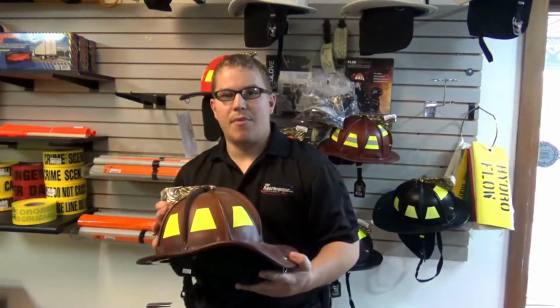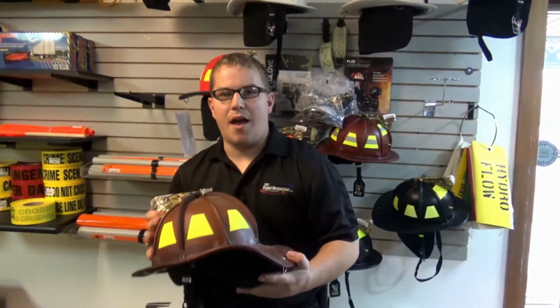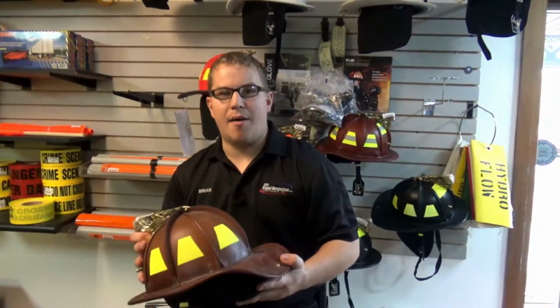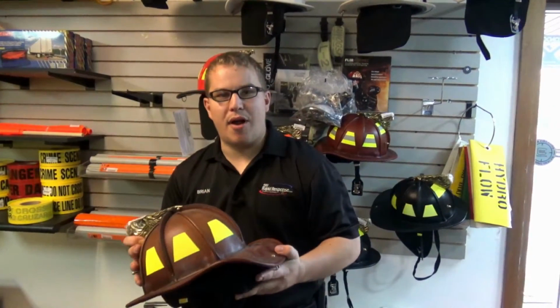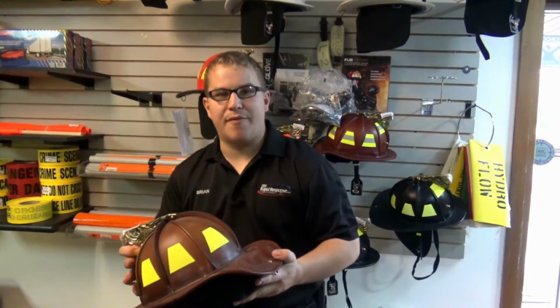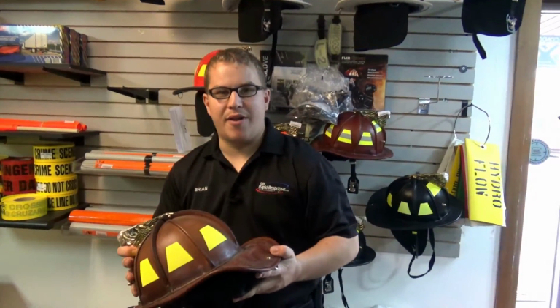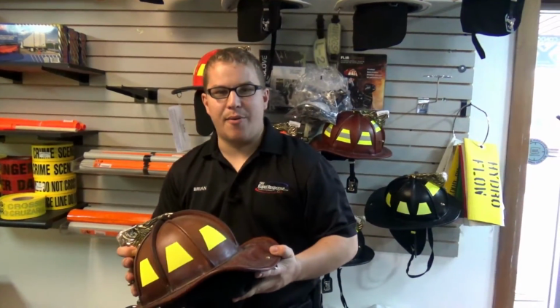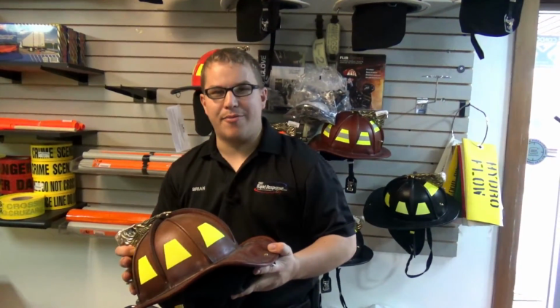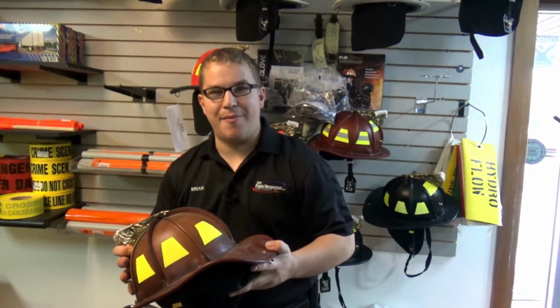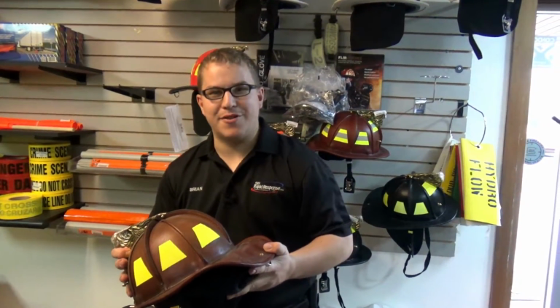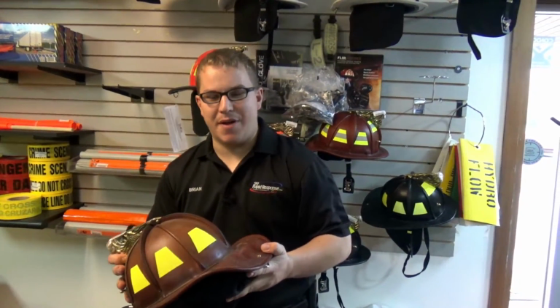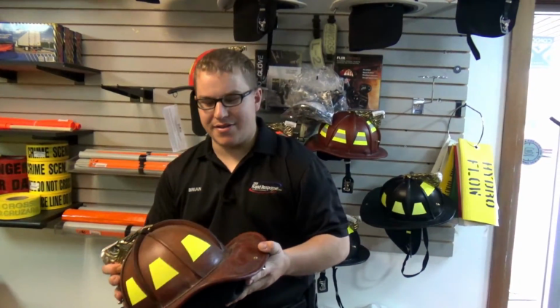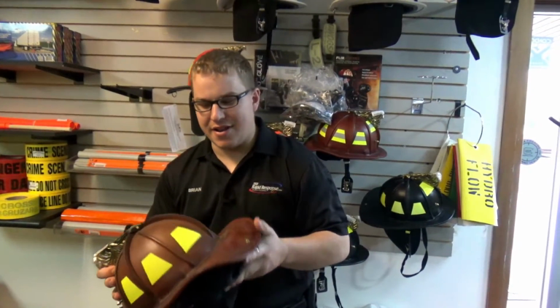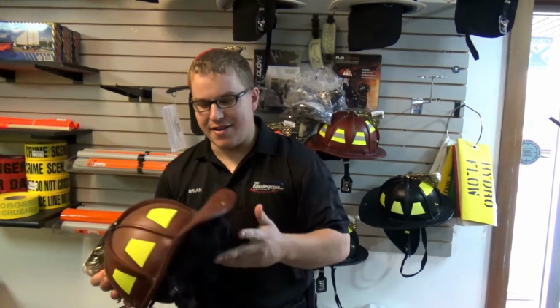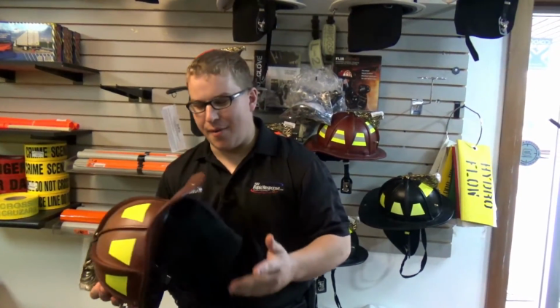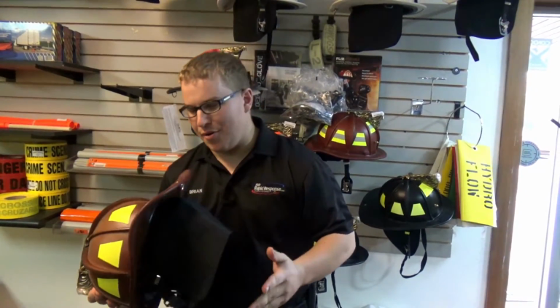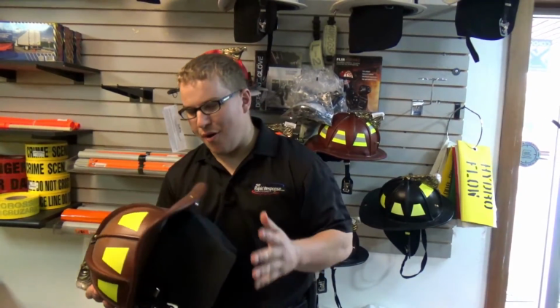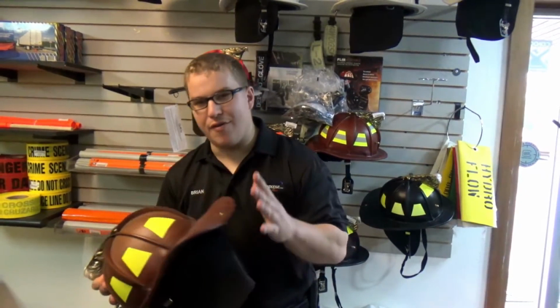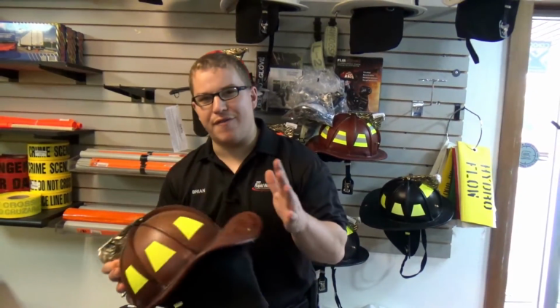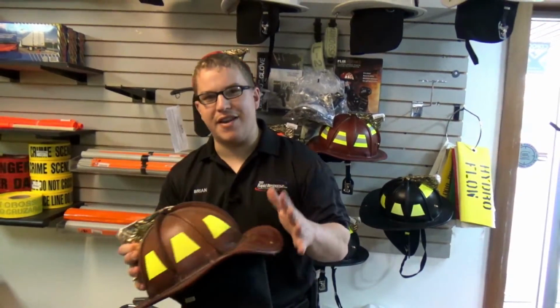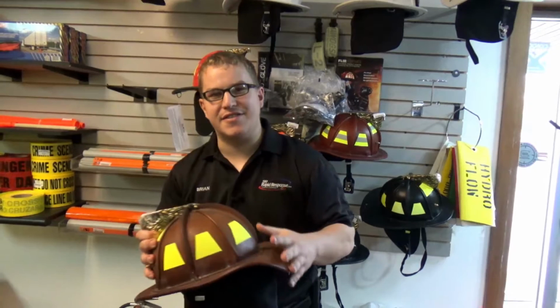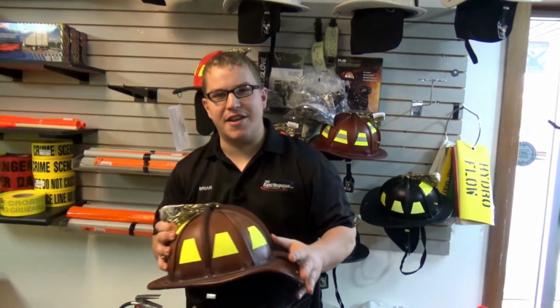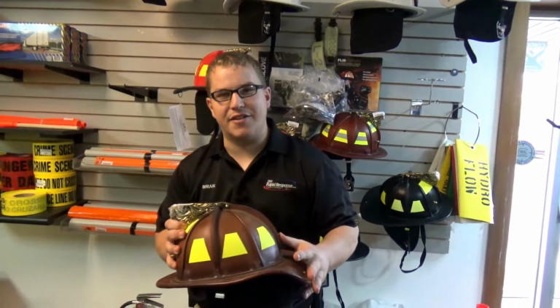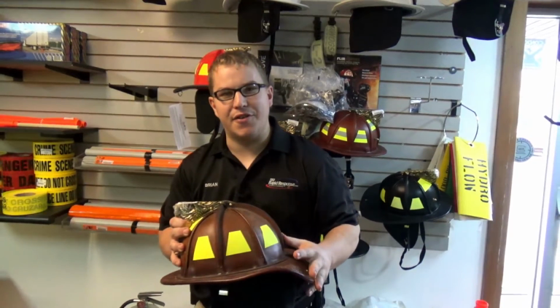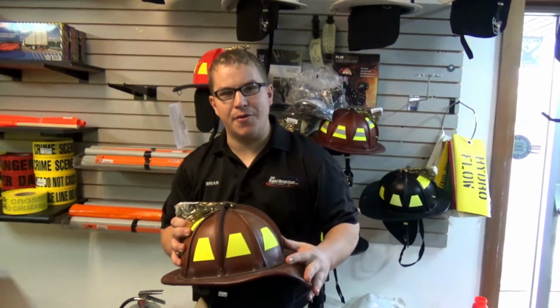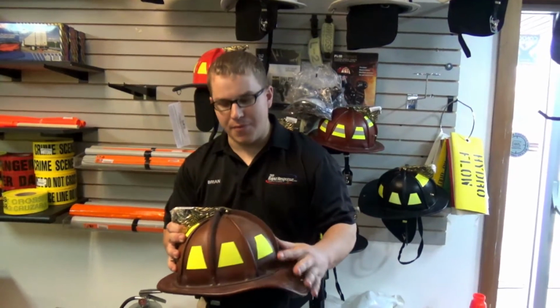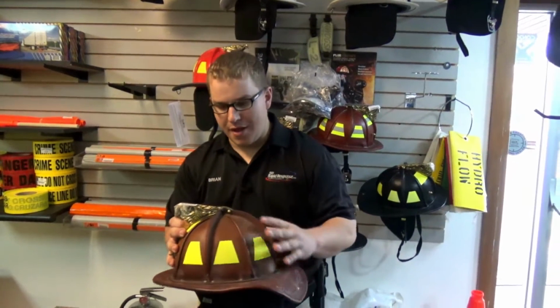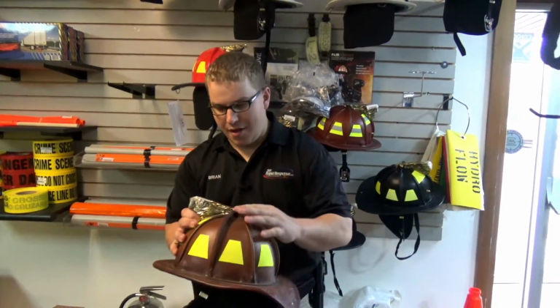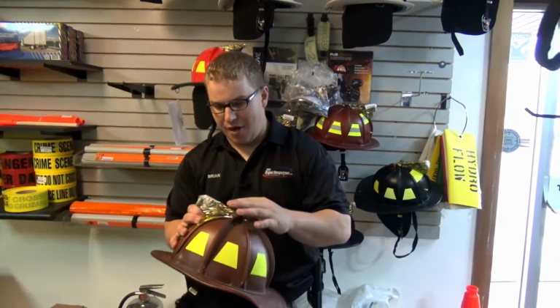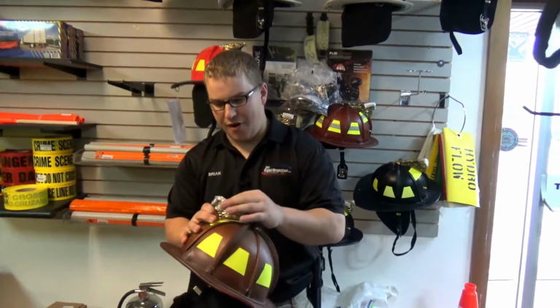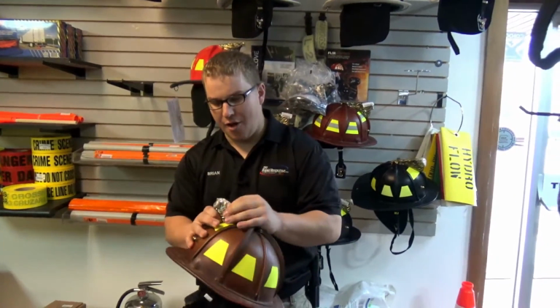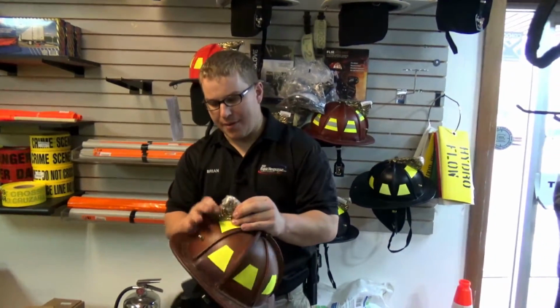Hi, I'm Brian from 9-1-1 Rapid Response and today I'm going to go over the Fenix TL2 Leather Helmet.